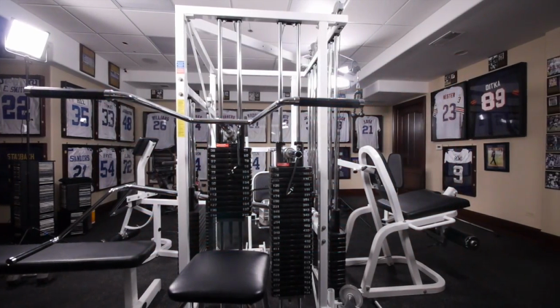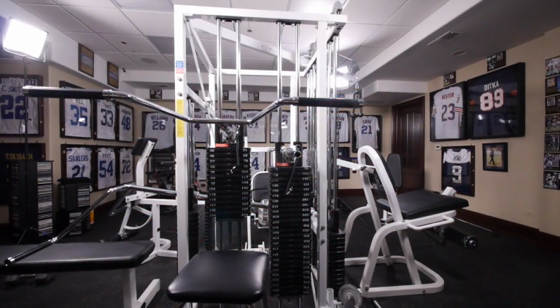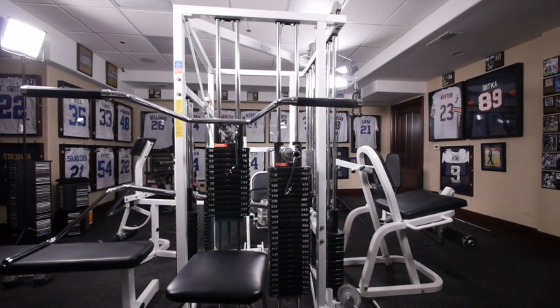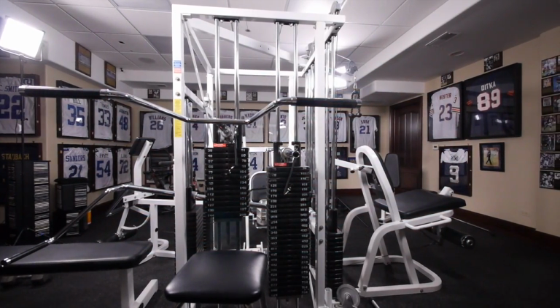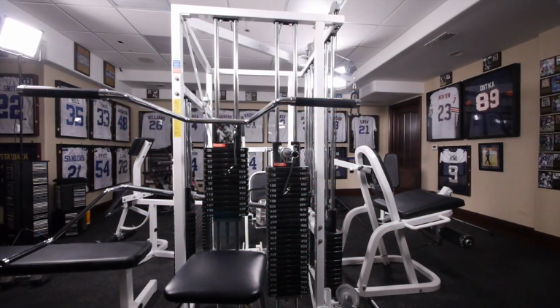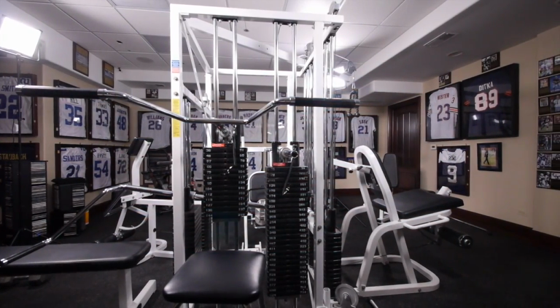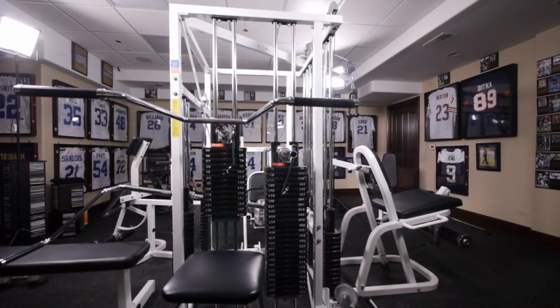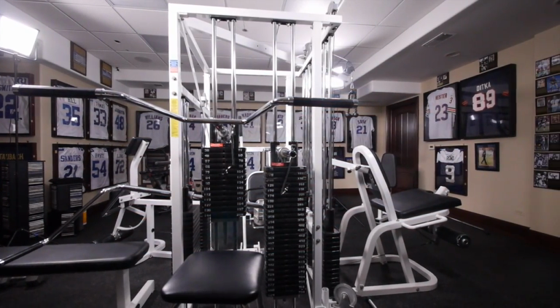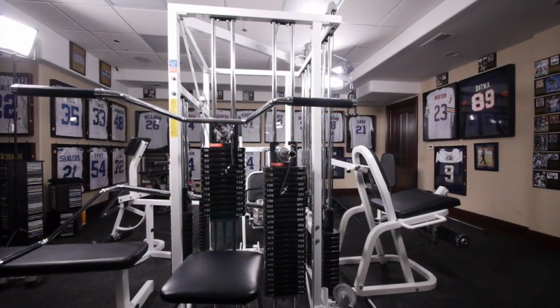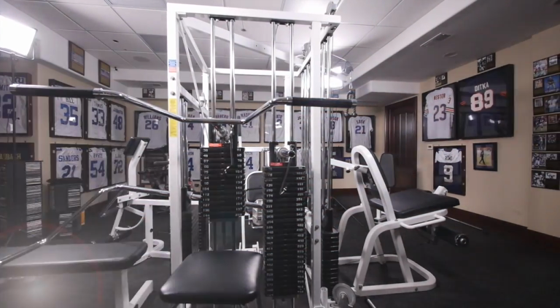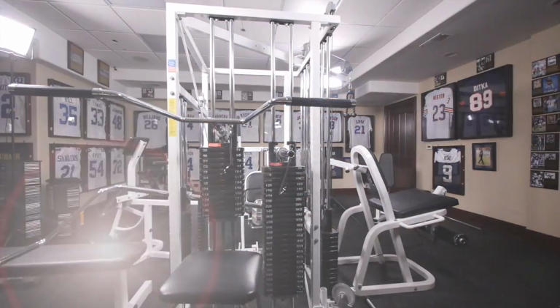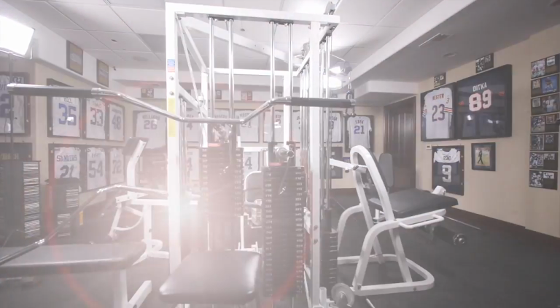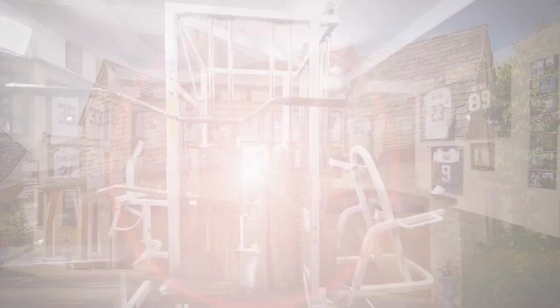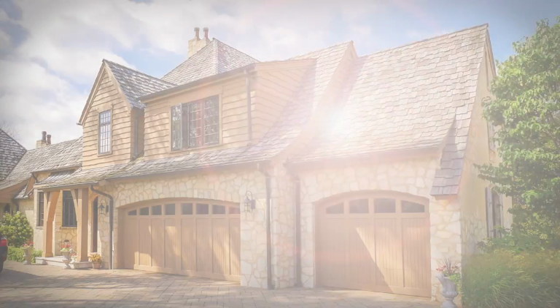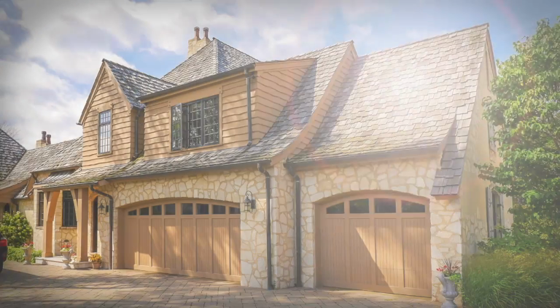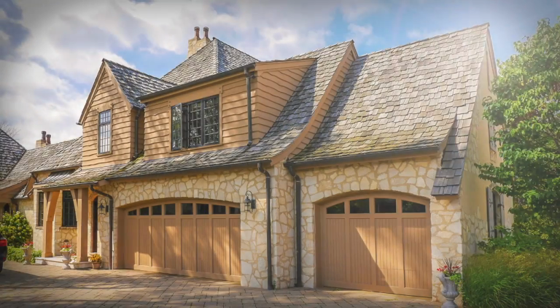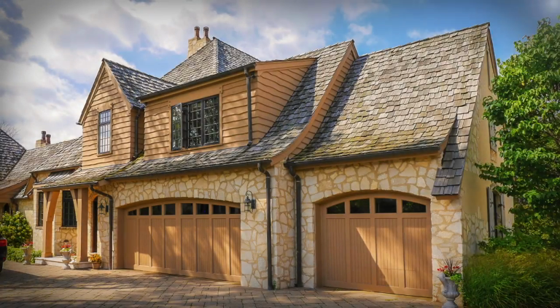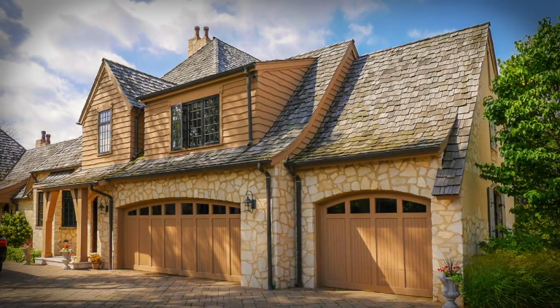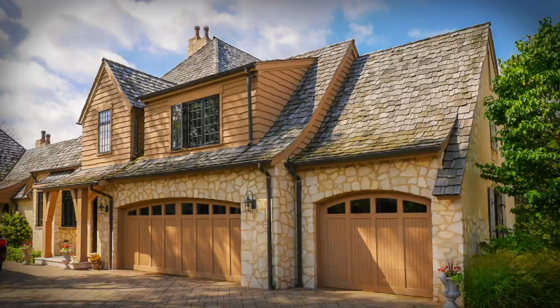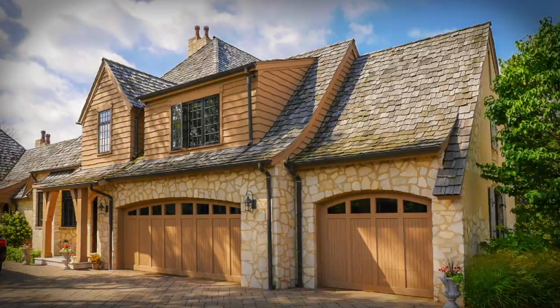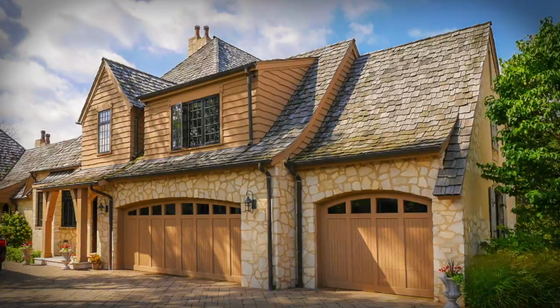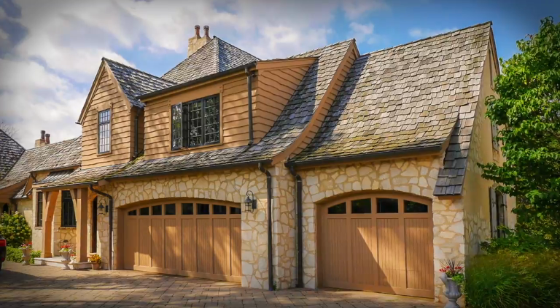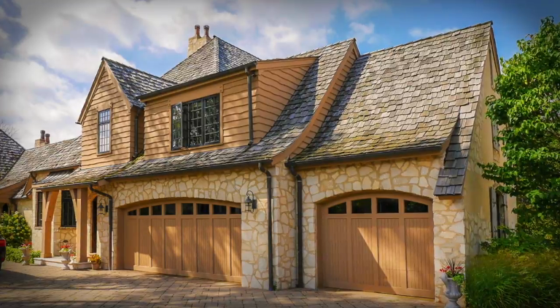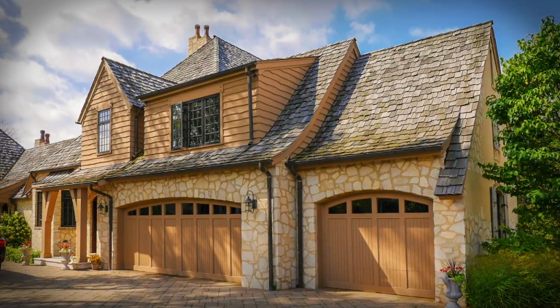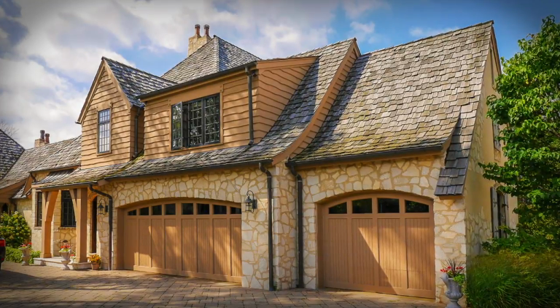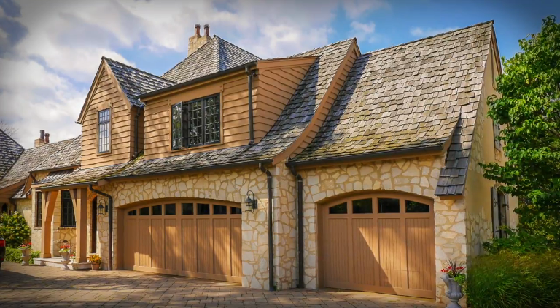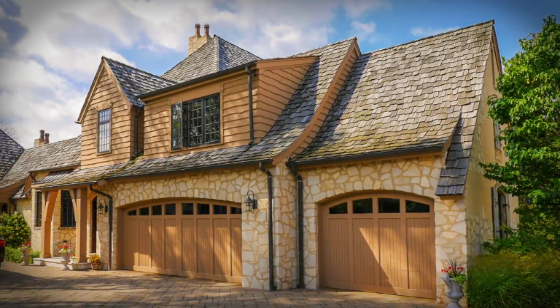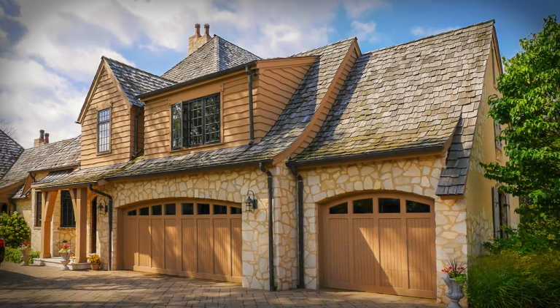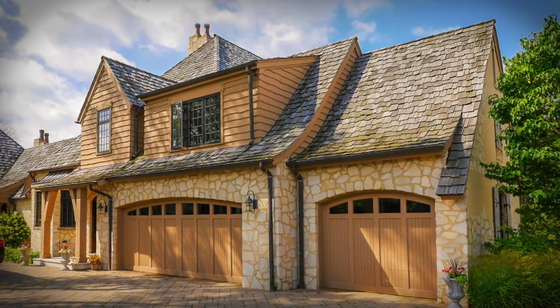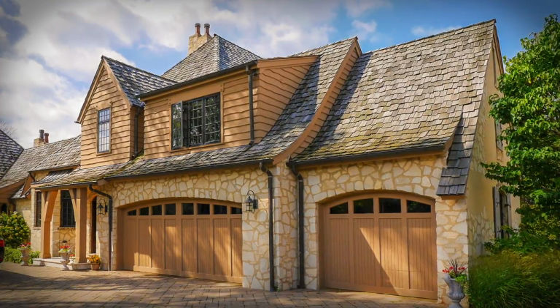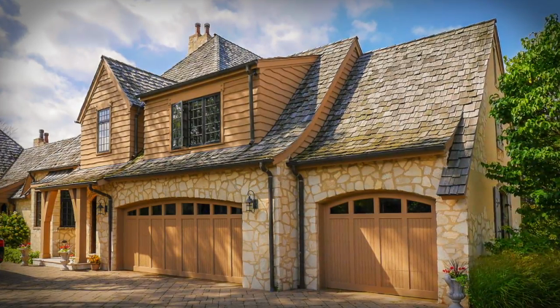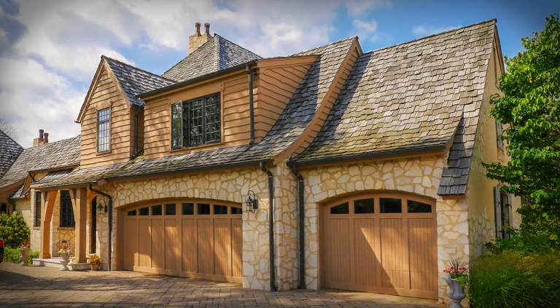This is just a glimpse of why this is a spectacular property.